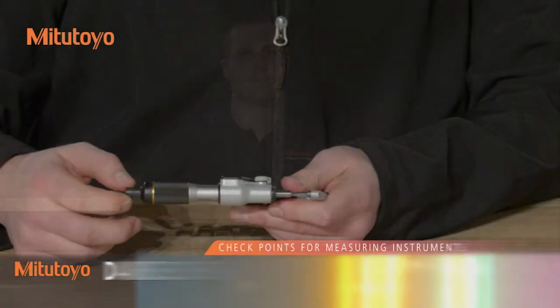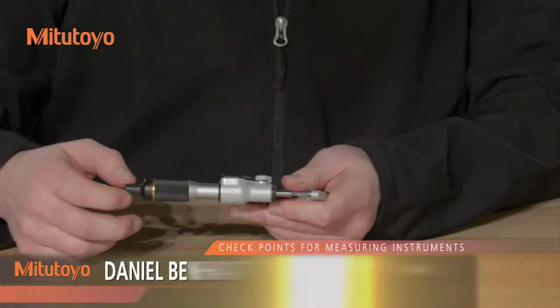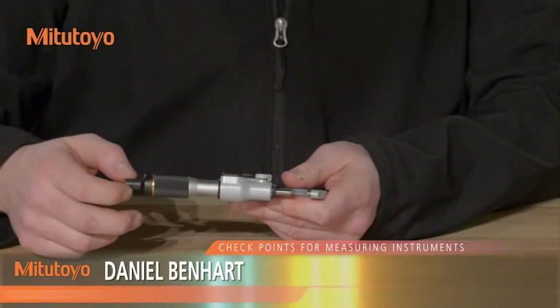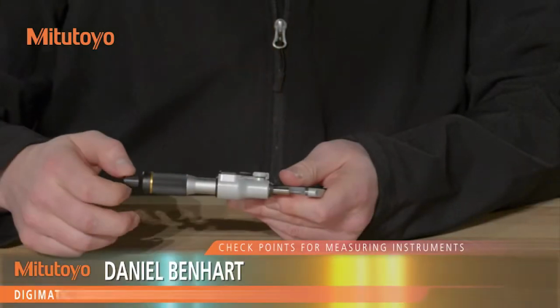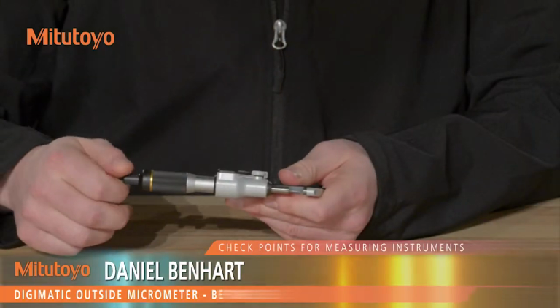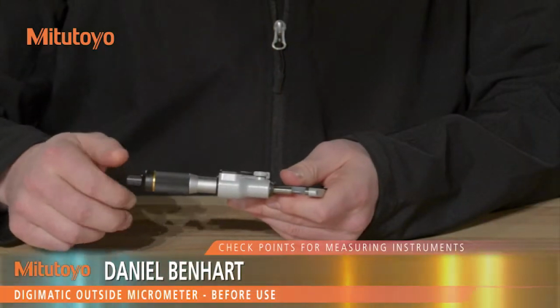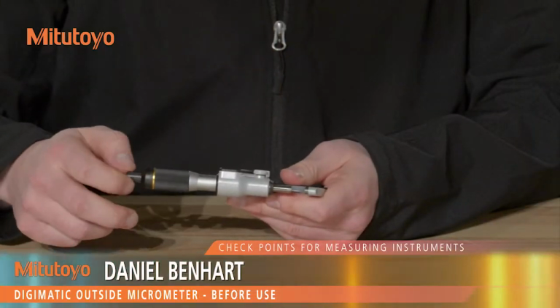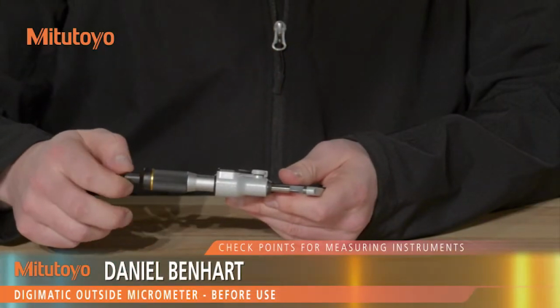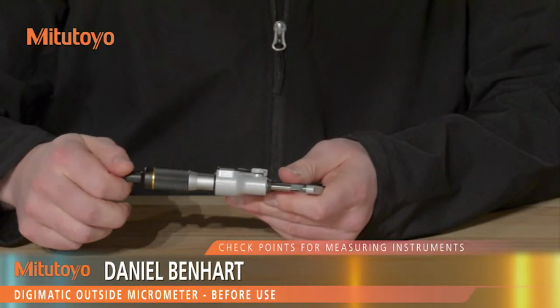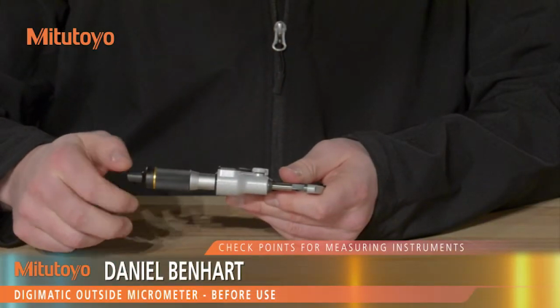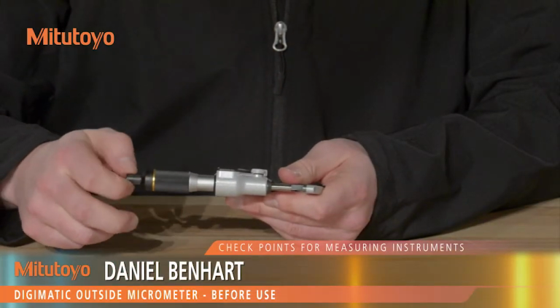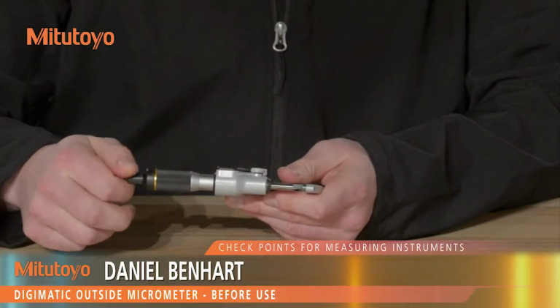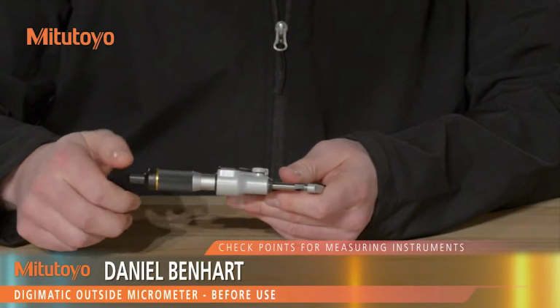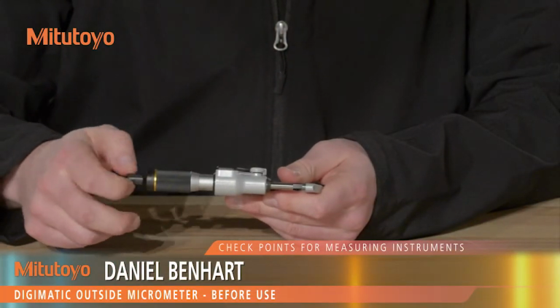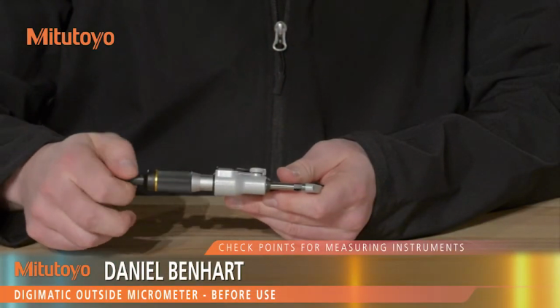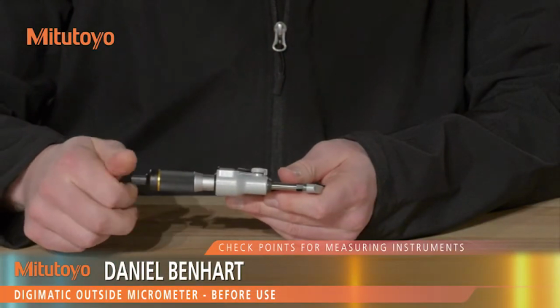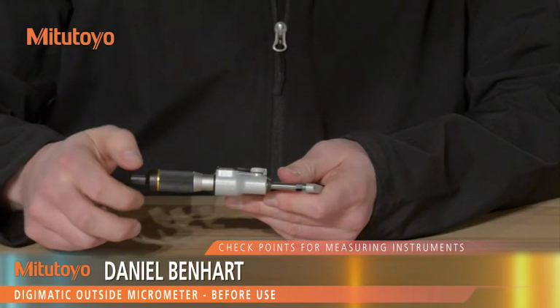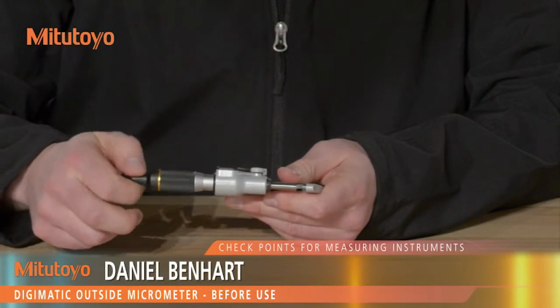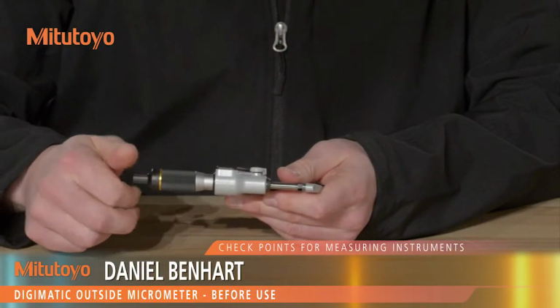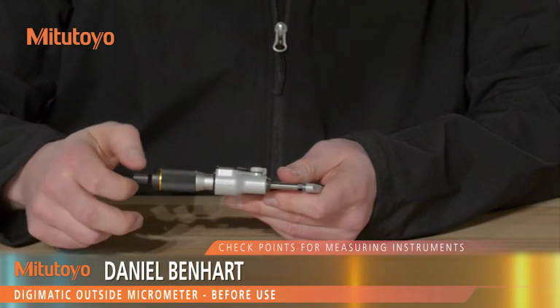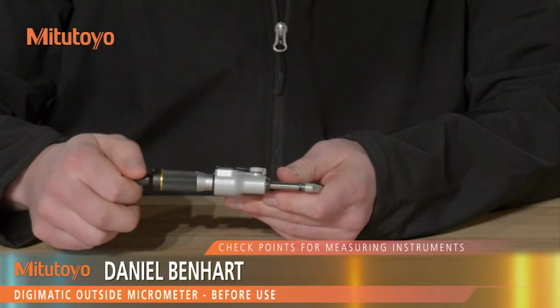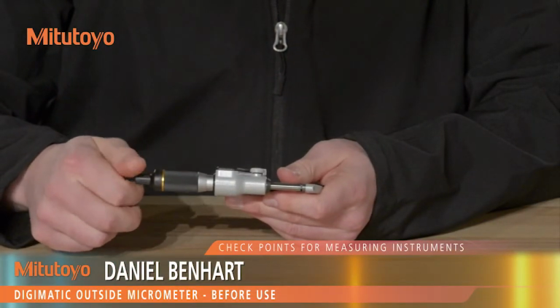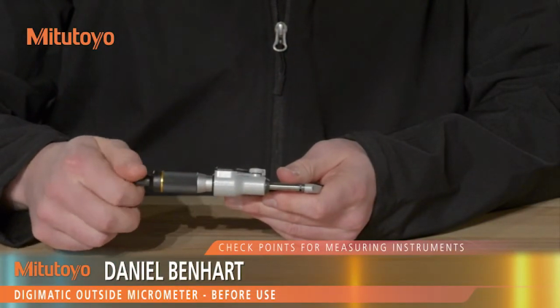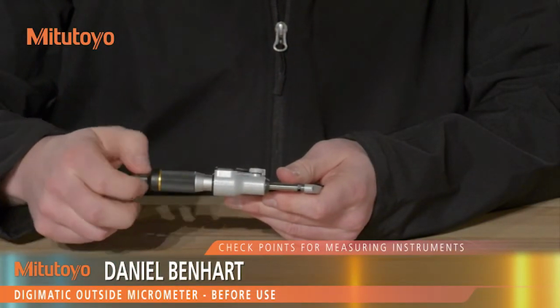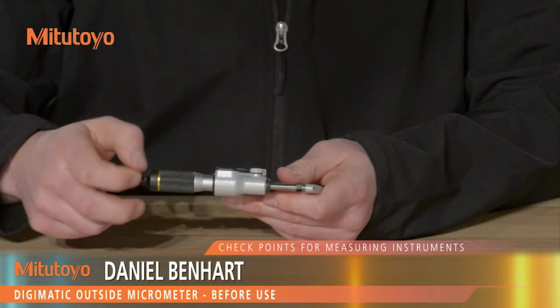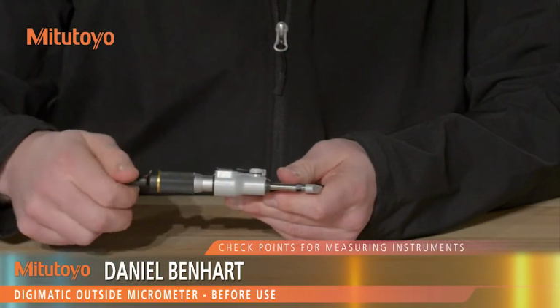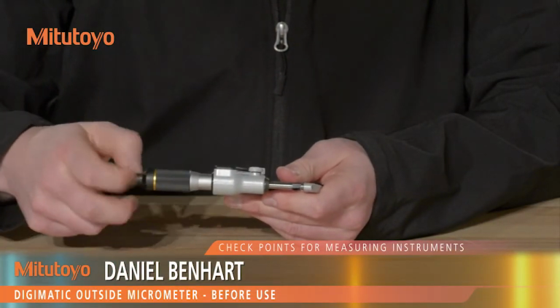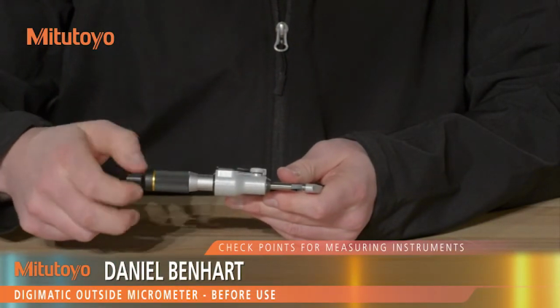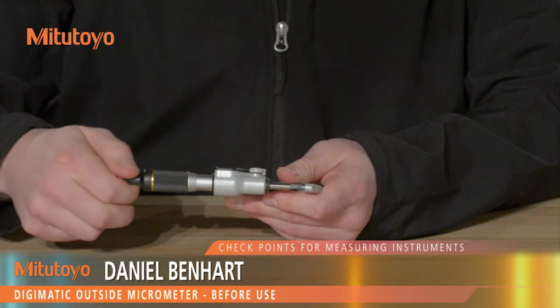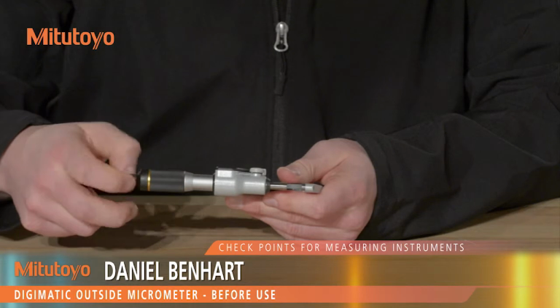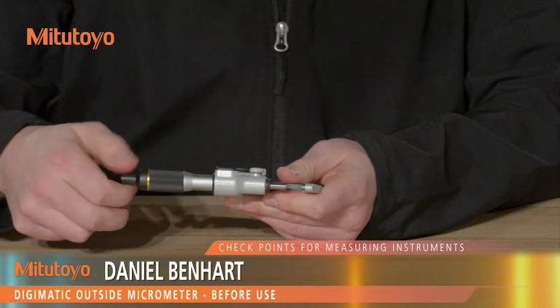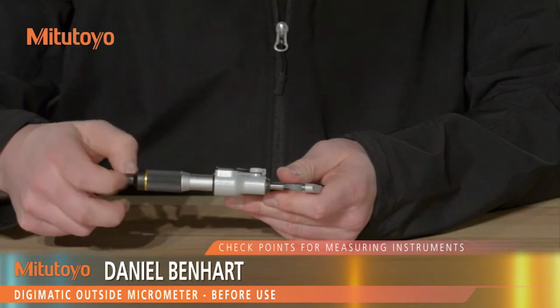Before use, rotate the spindle through its full range, checking for any sticking or jamming.